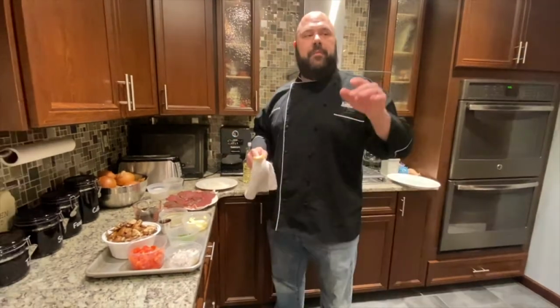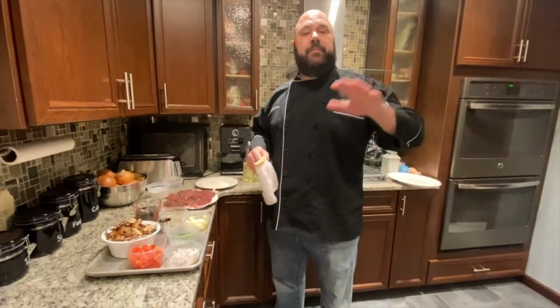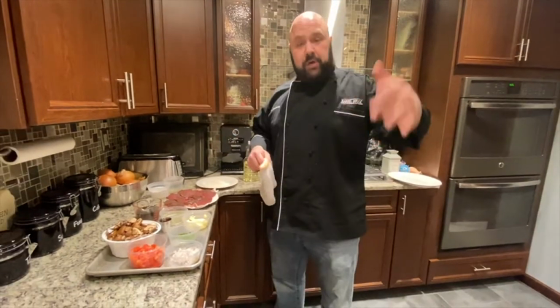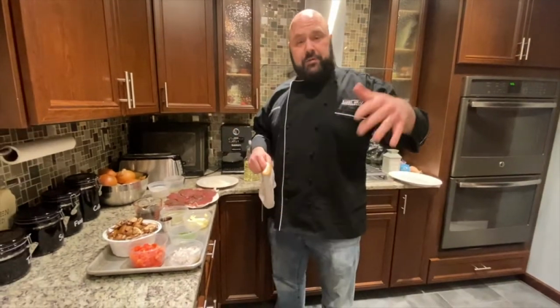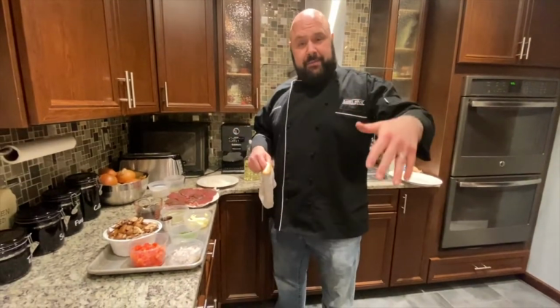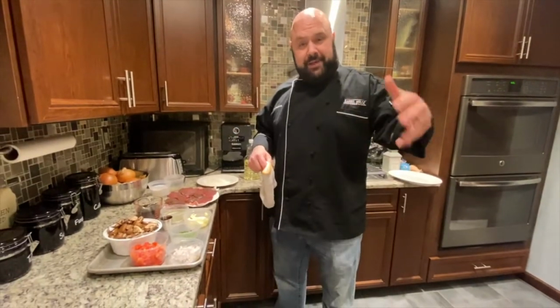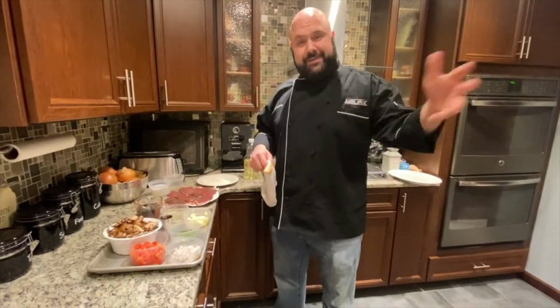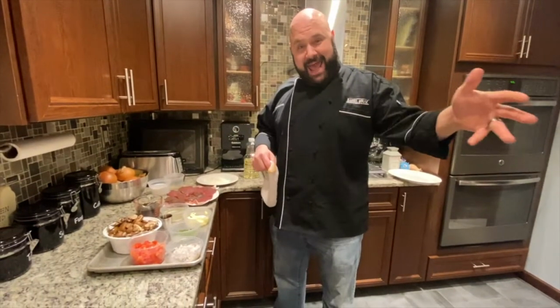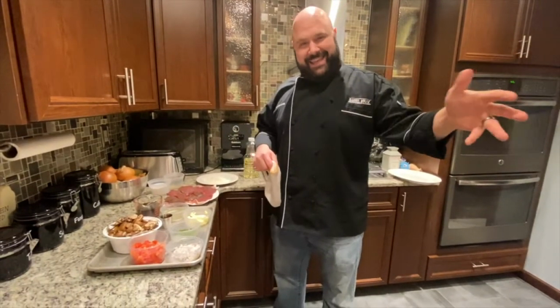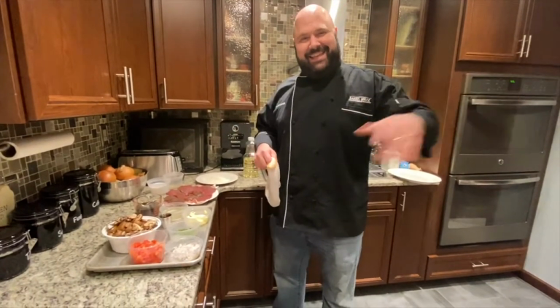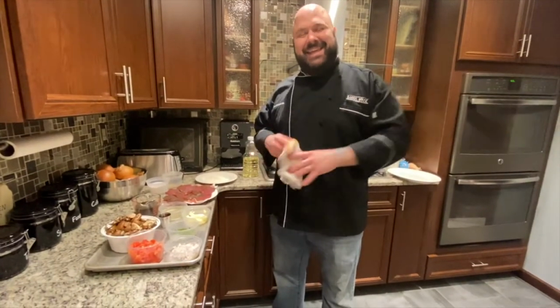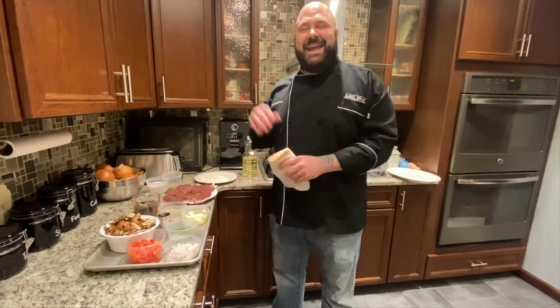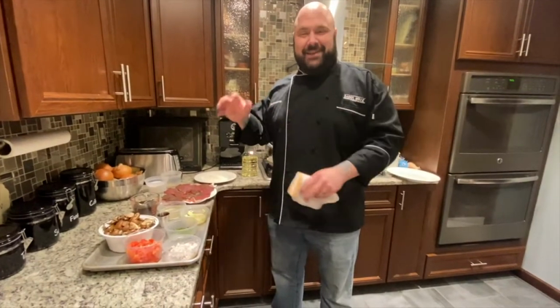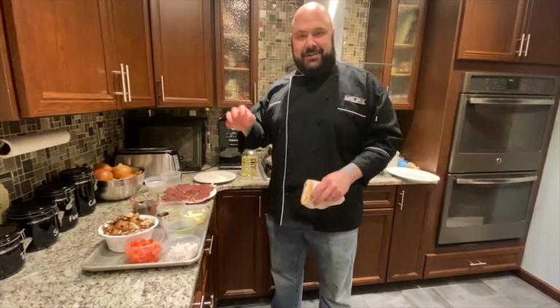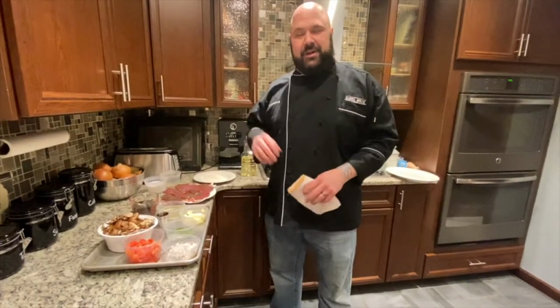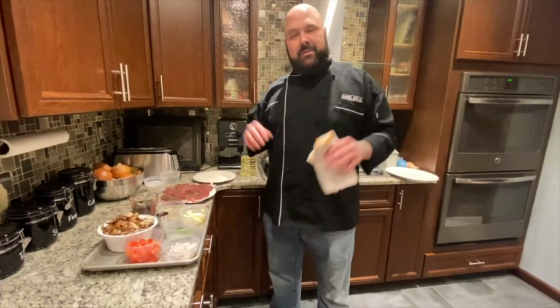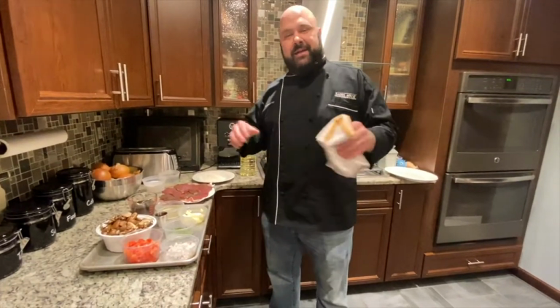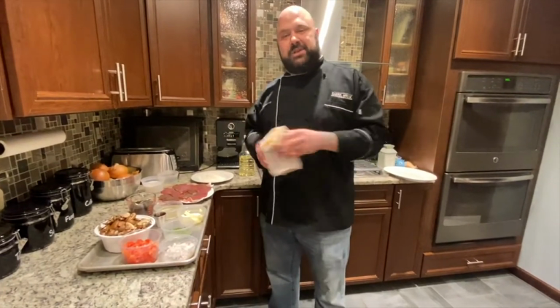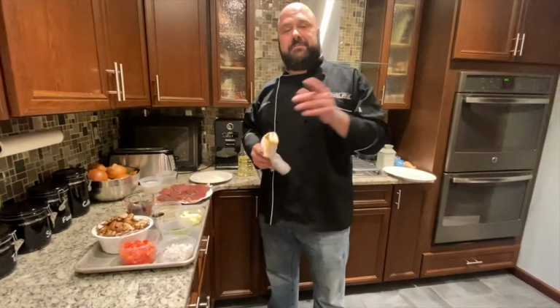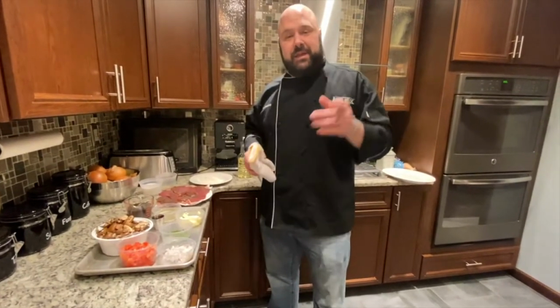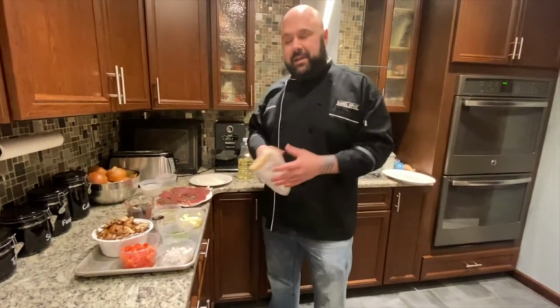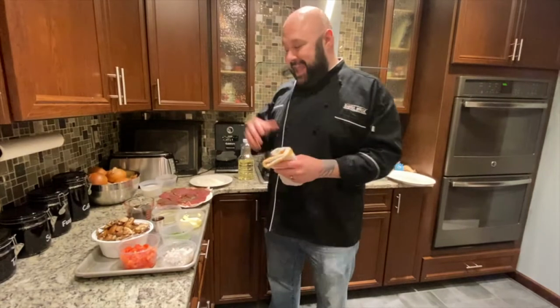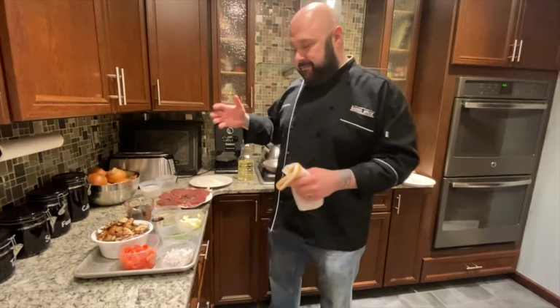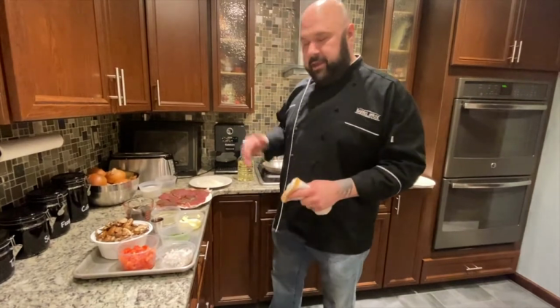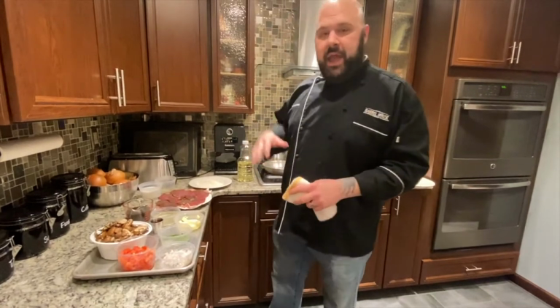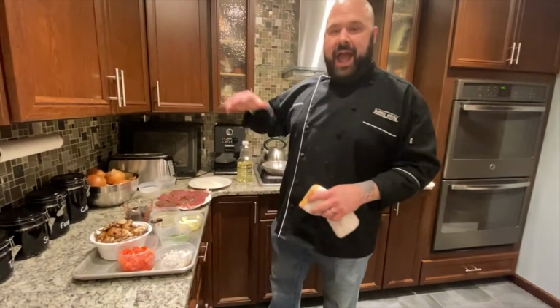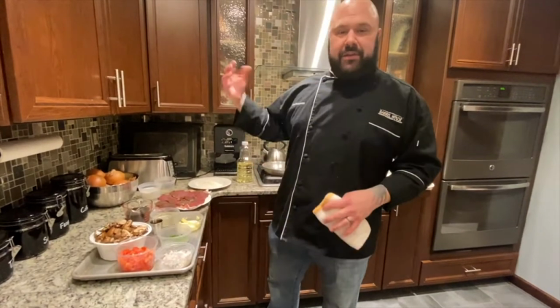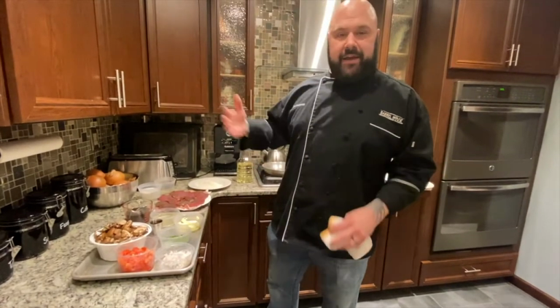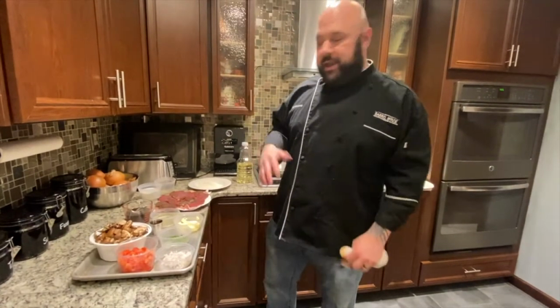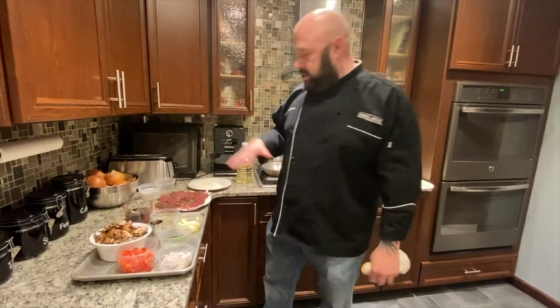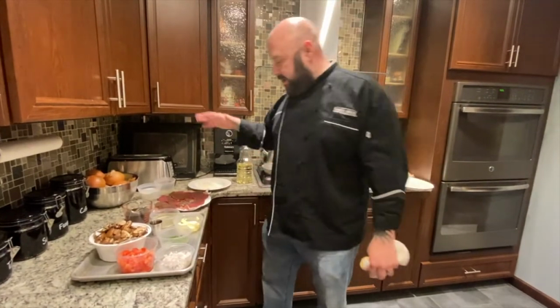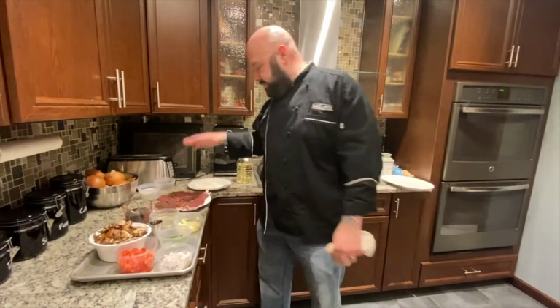My daughter's babysitter's dad is a hunter and he went out and shot some deer, and after they fabricated it, he gave me some.